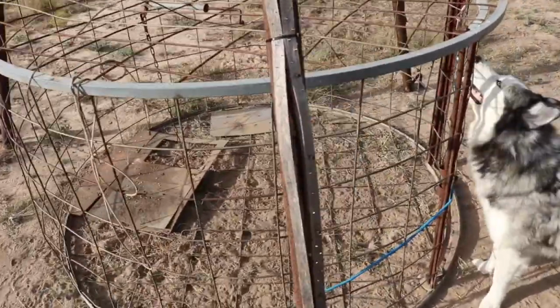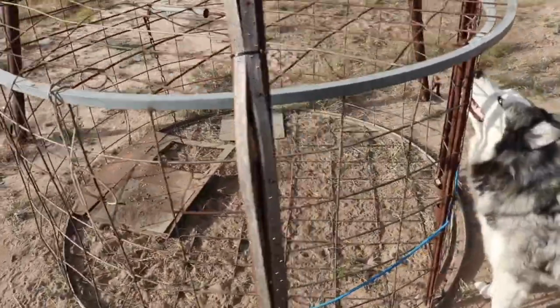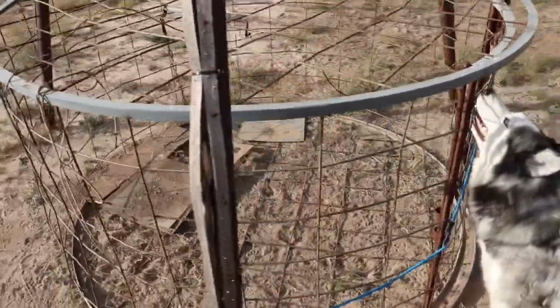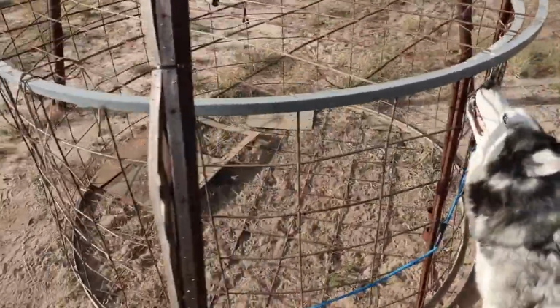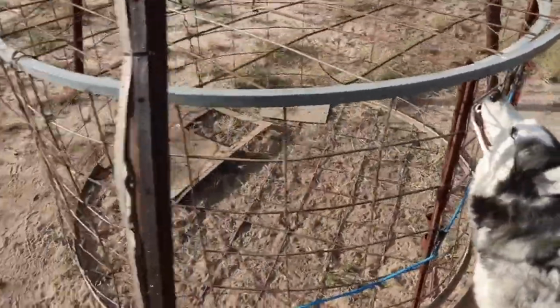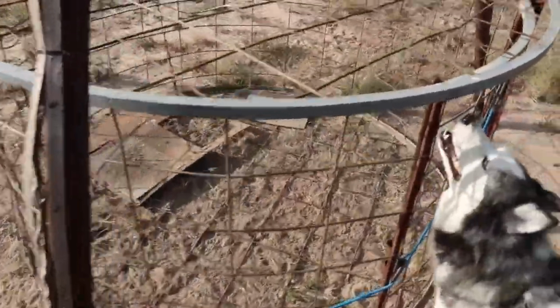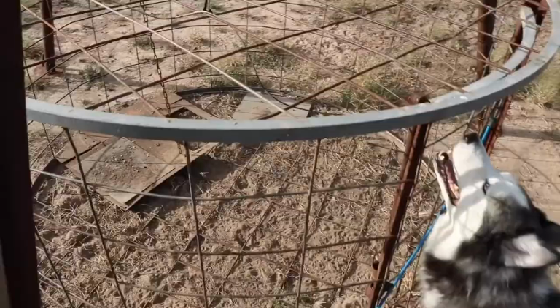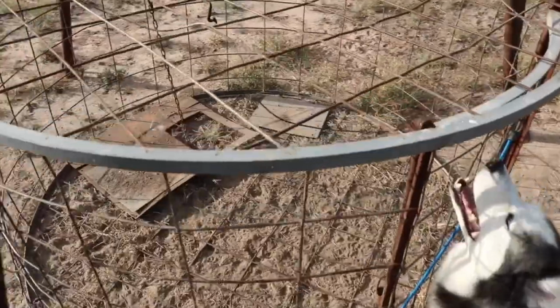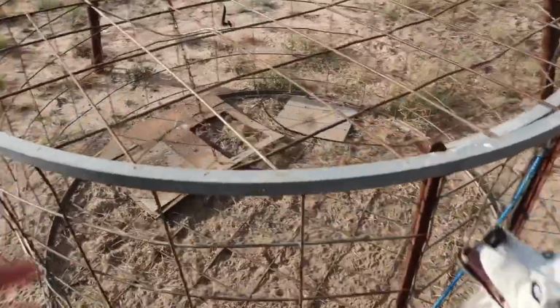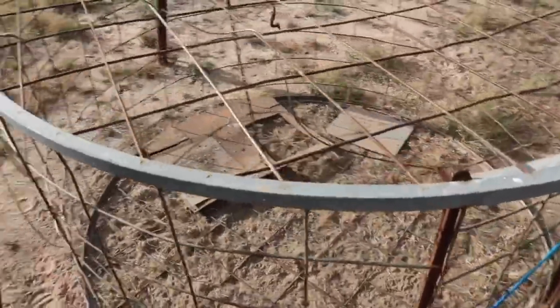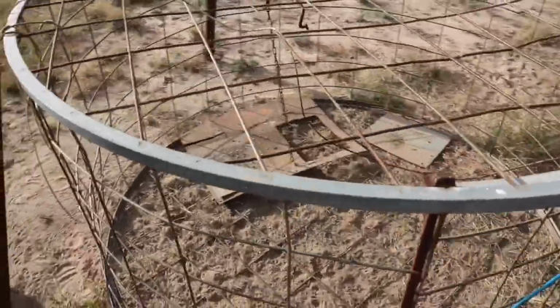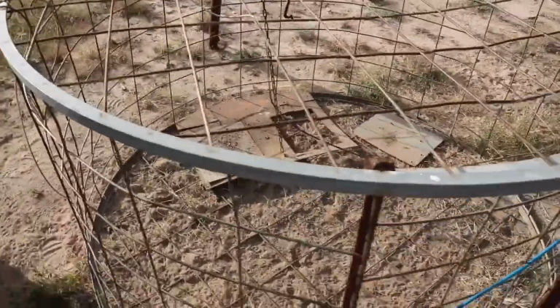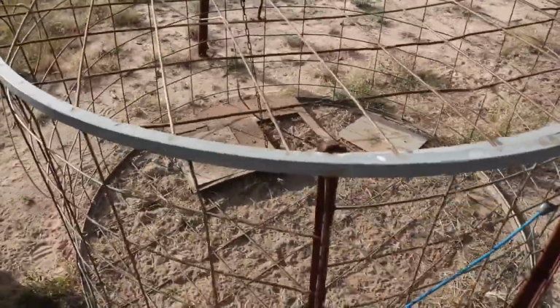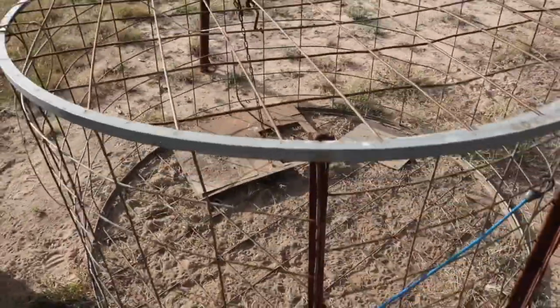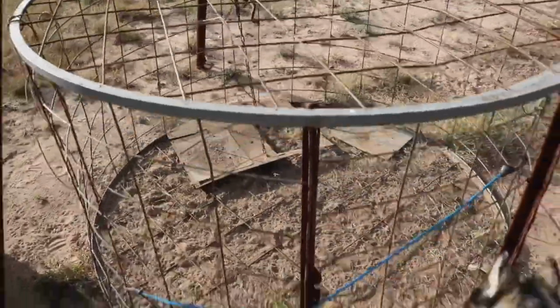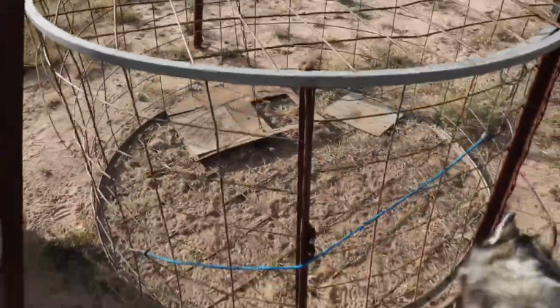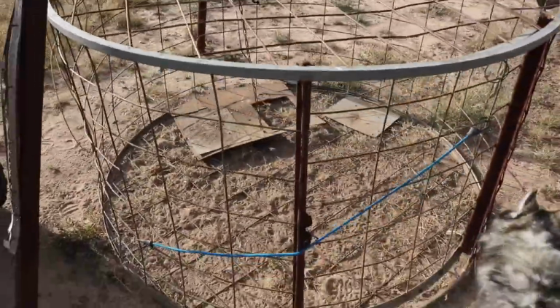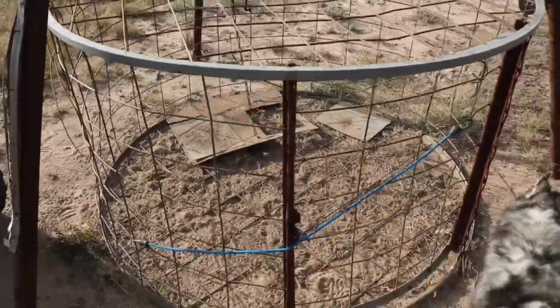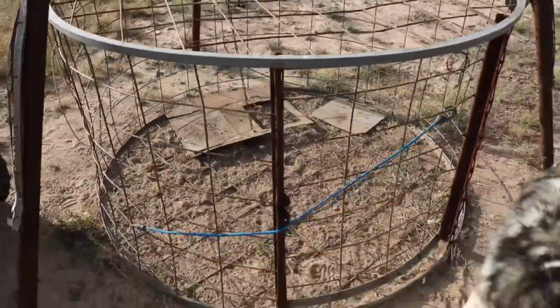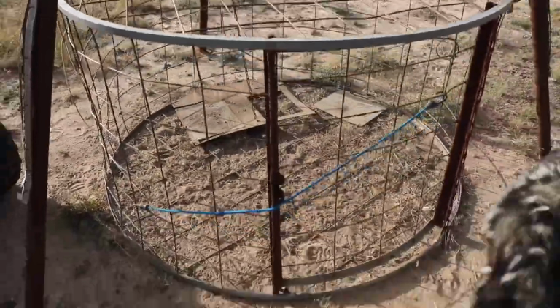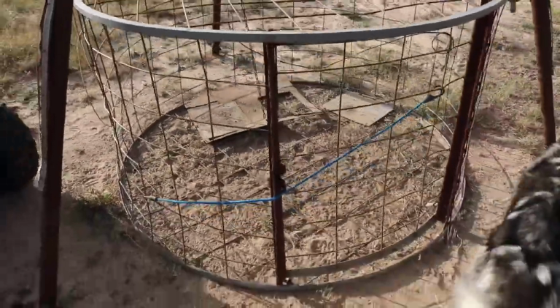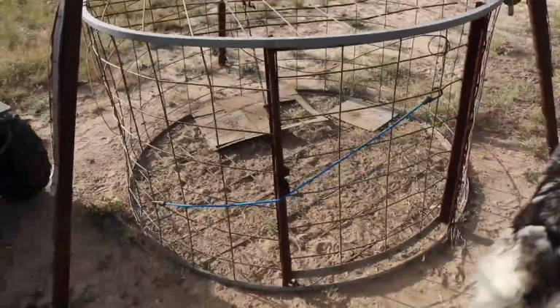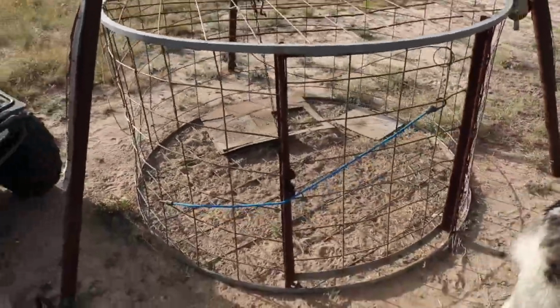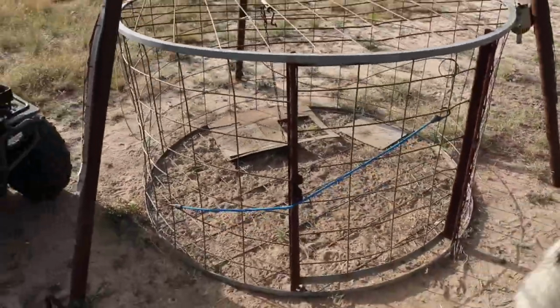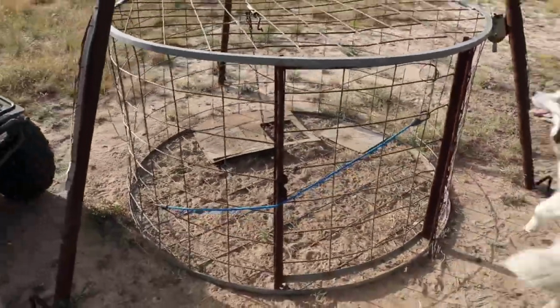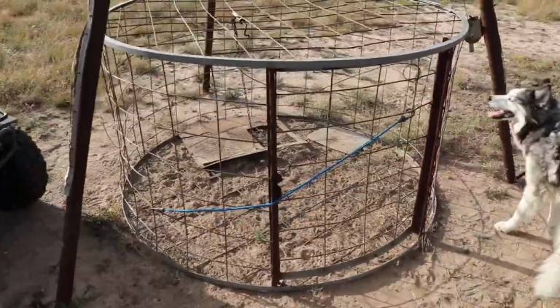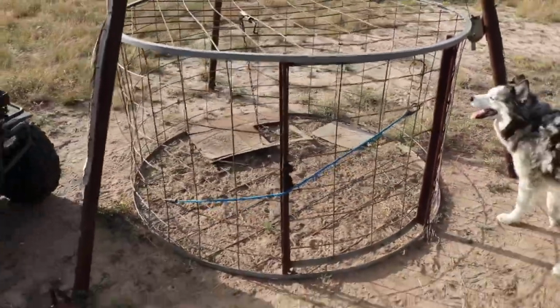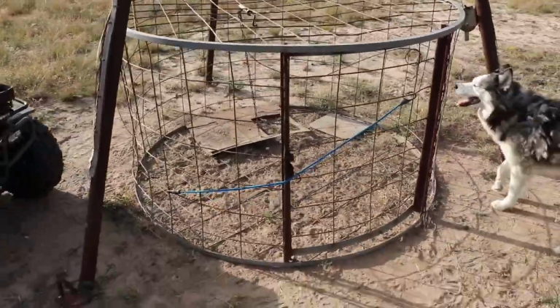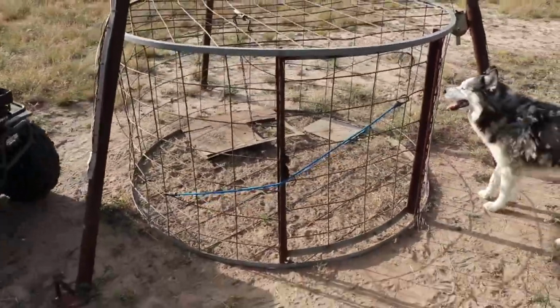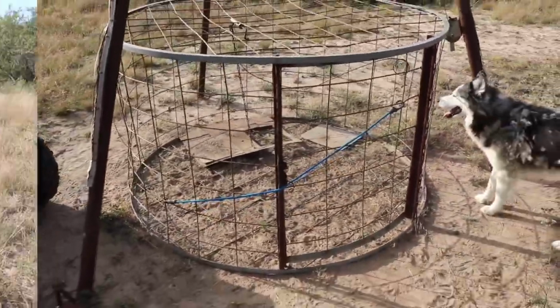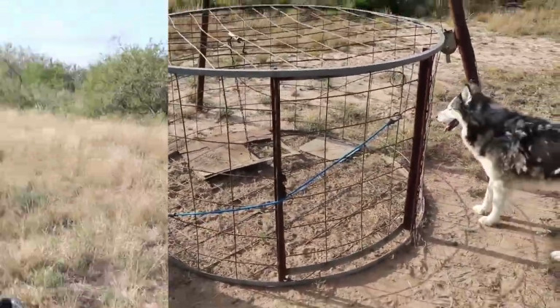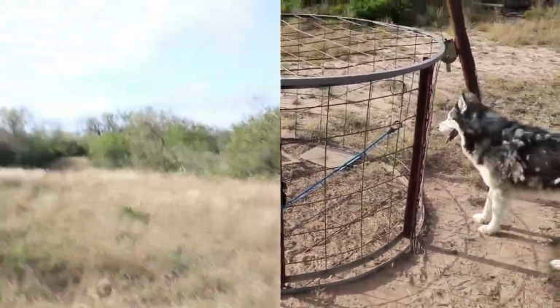Let's go ahead and jump over to the other one — it's a little bit bigger, it's a big rectangle trap. Let's take a look at that one.